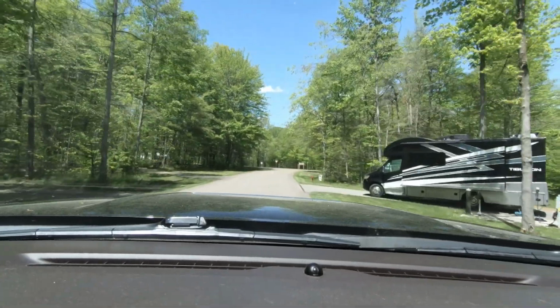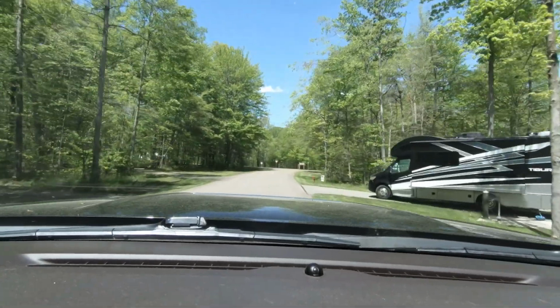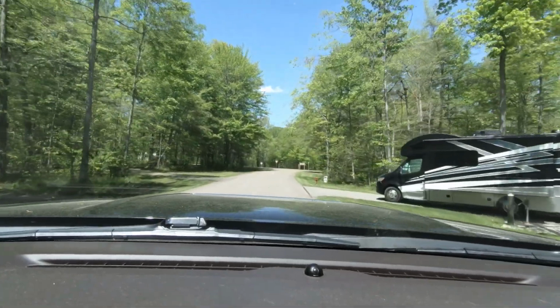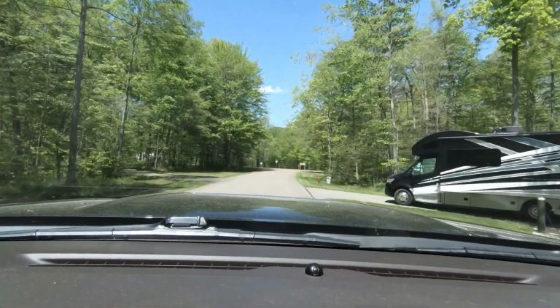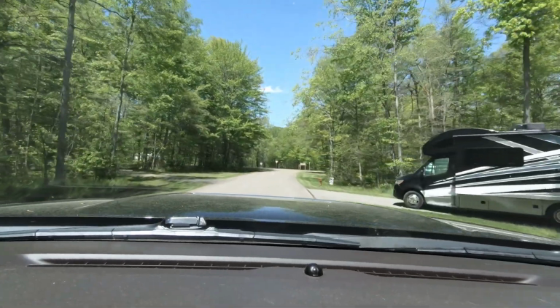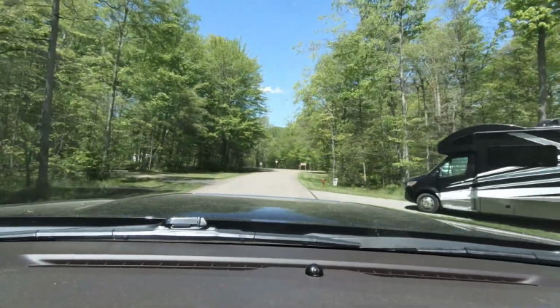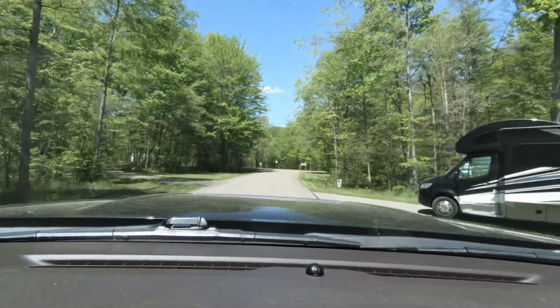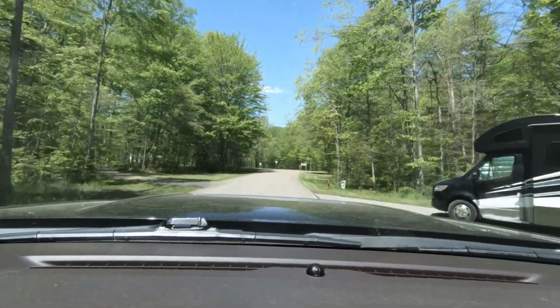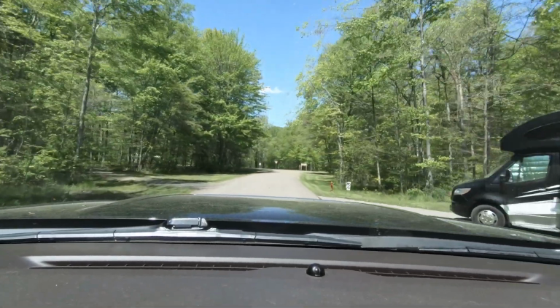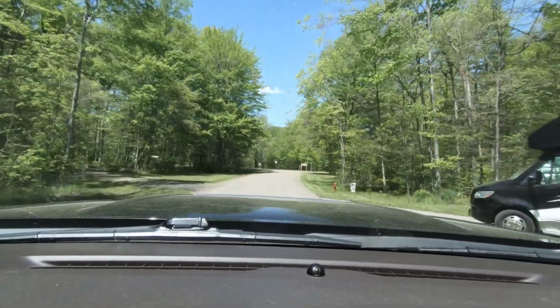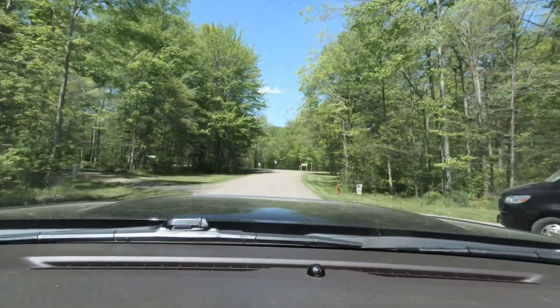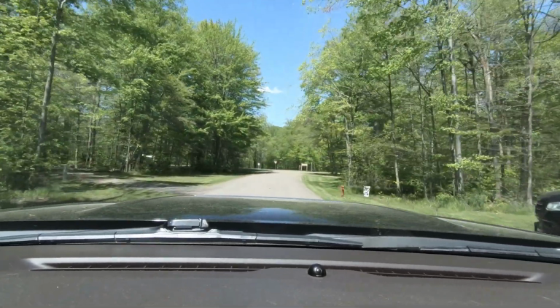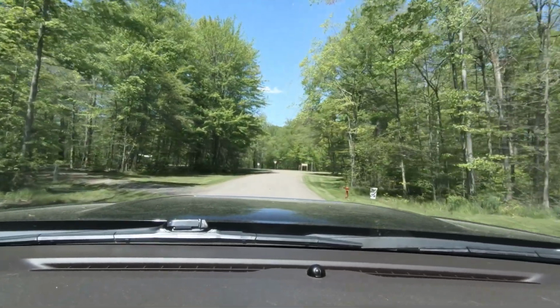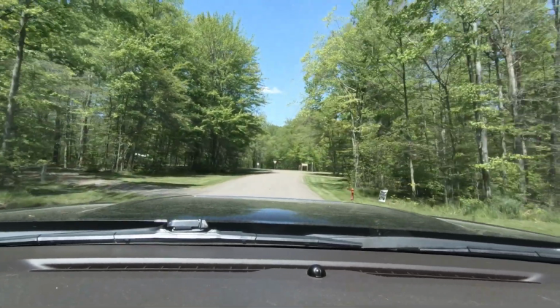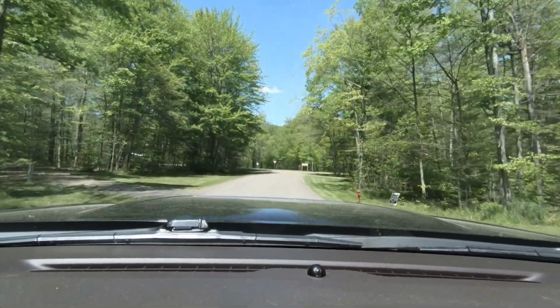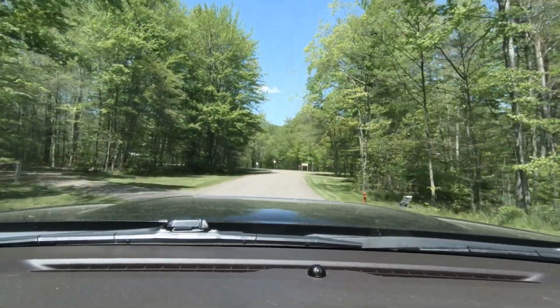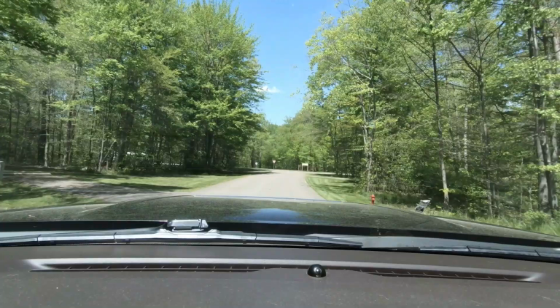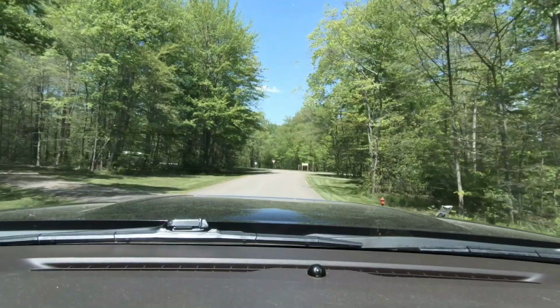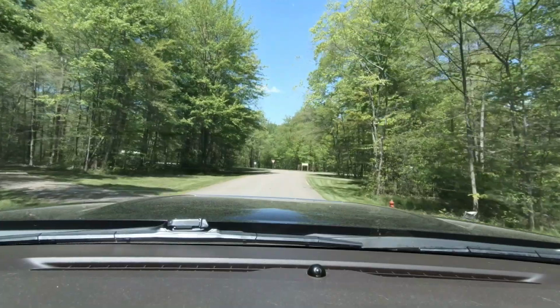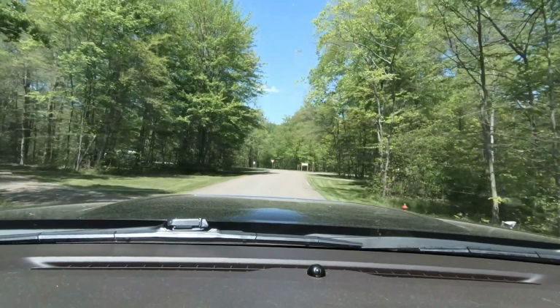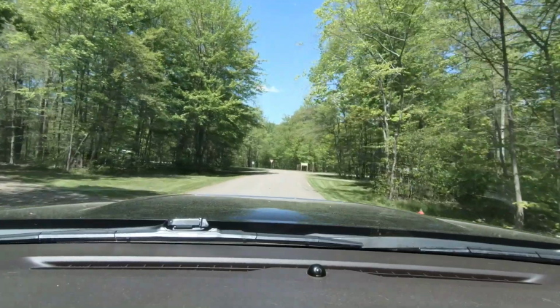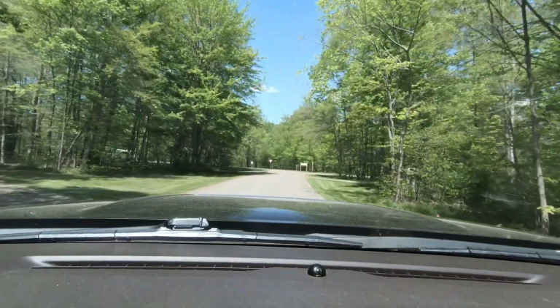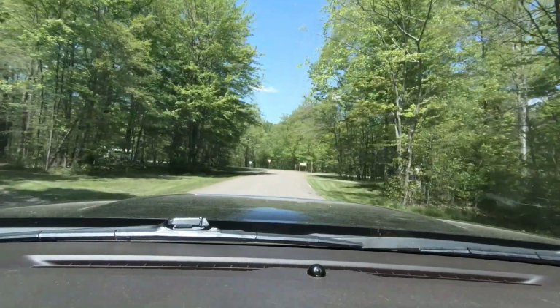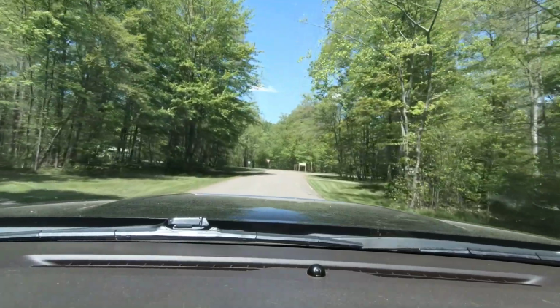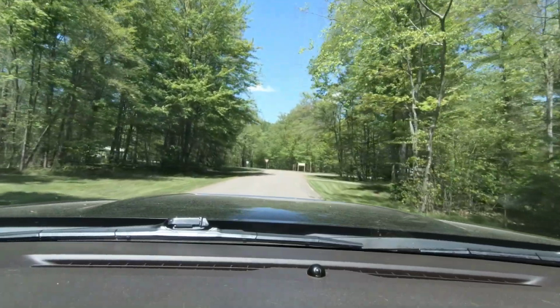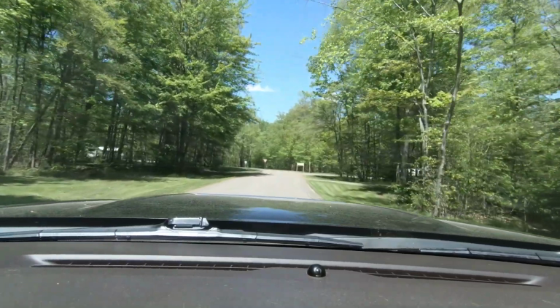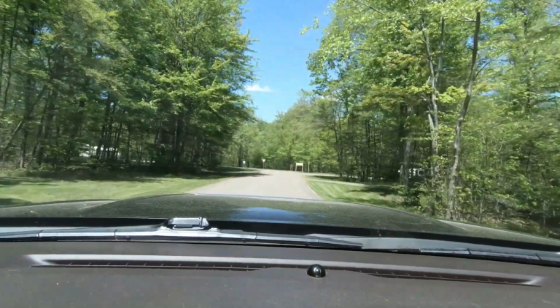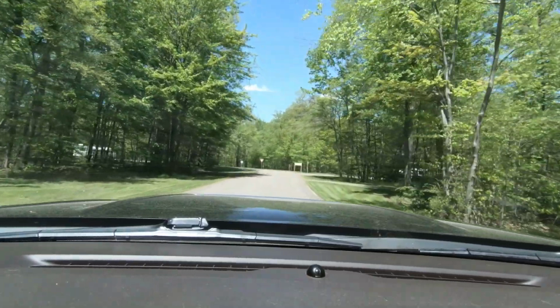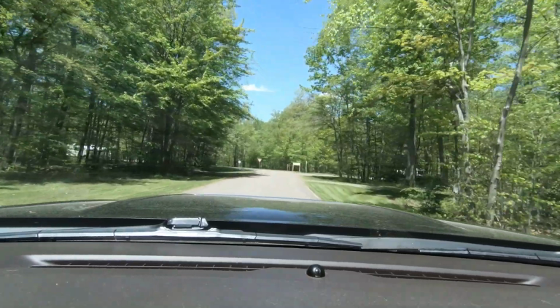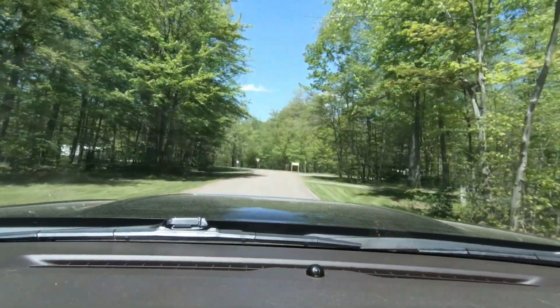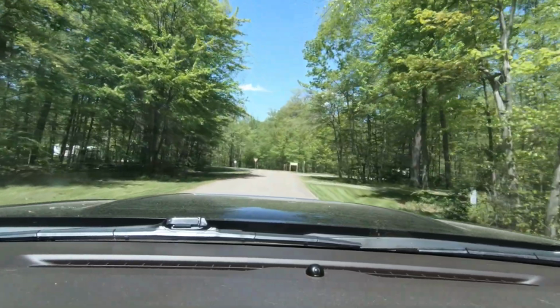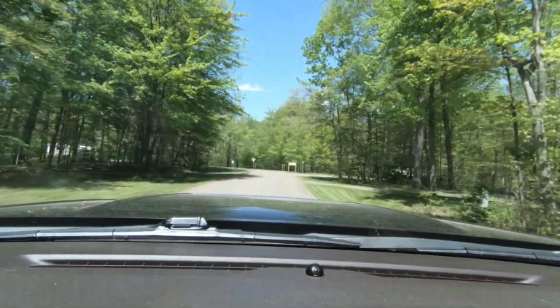Beautiful sunny day today — May 8th, 2024.